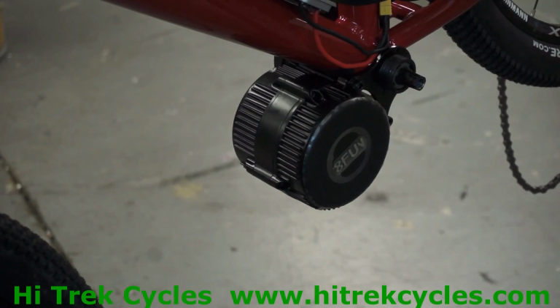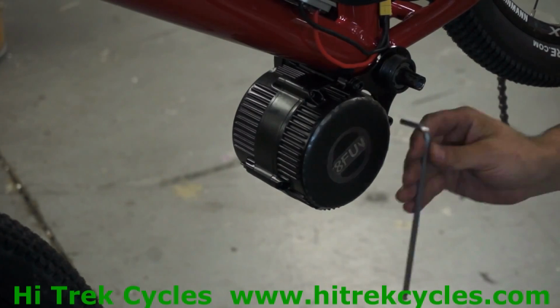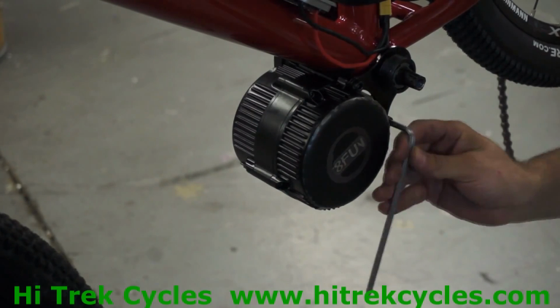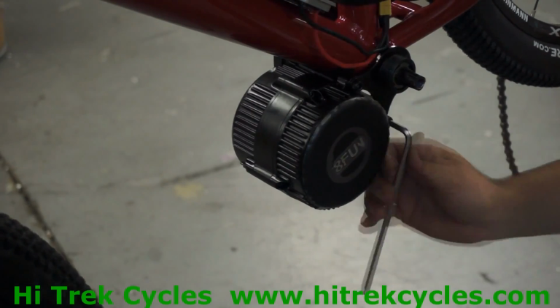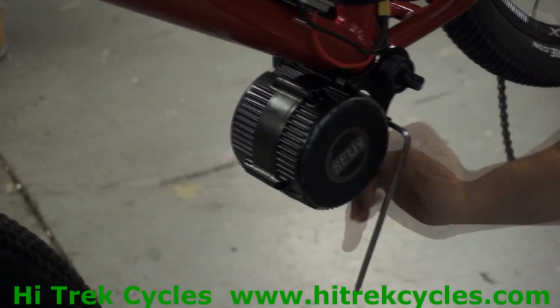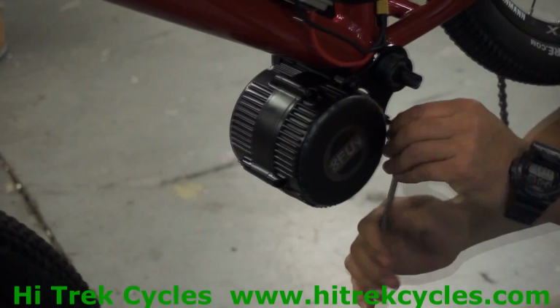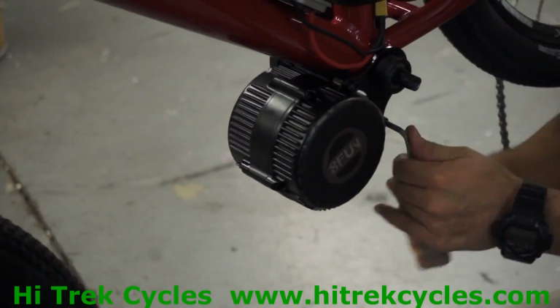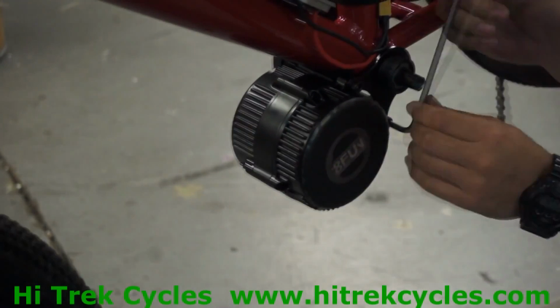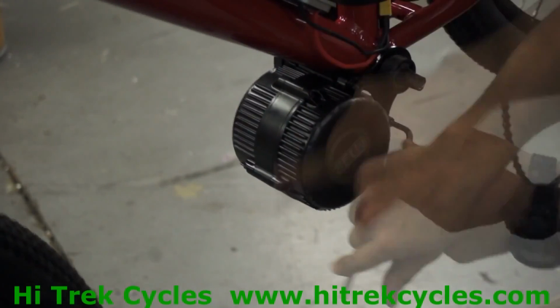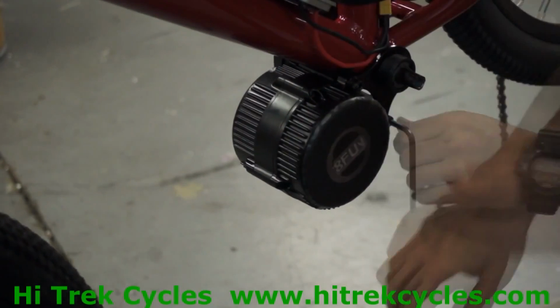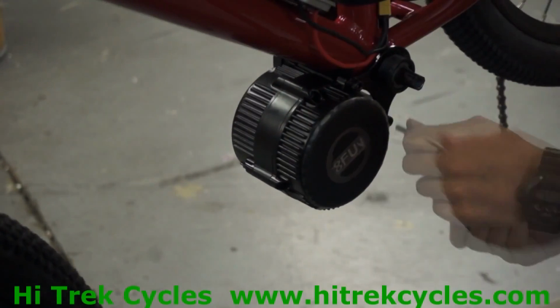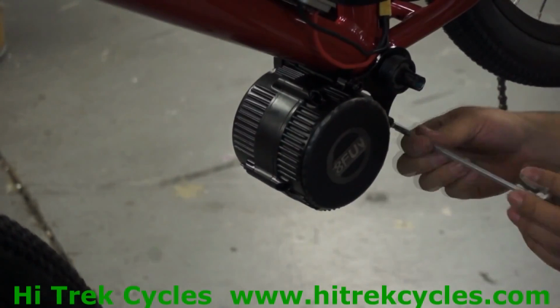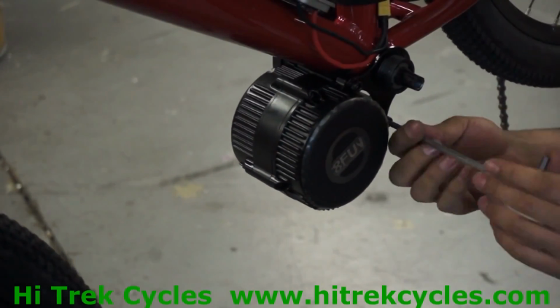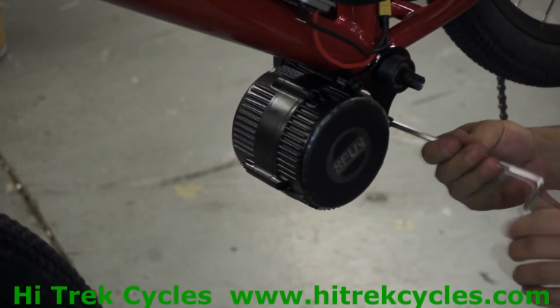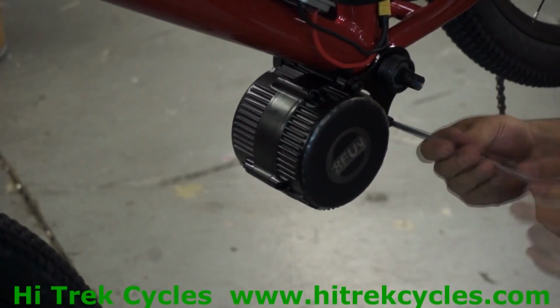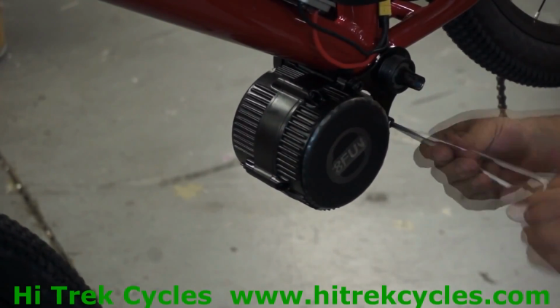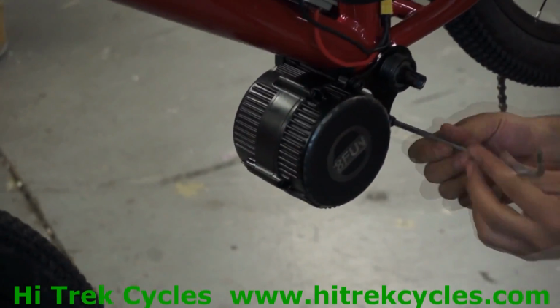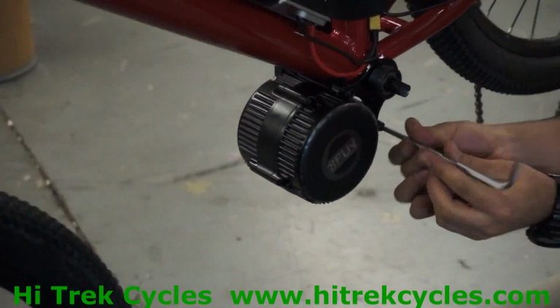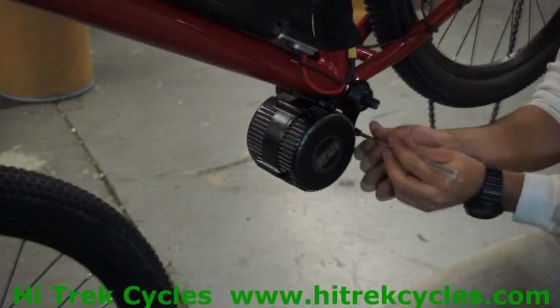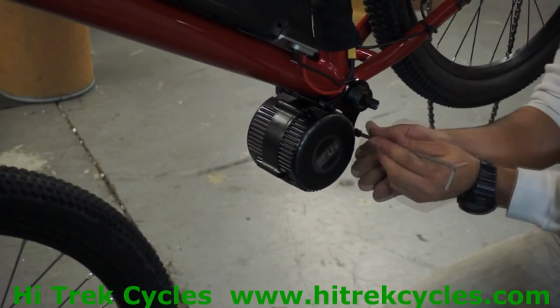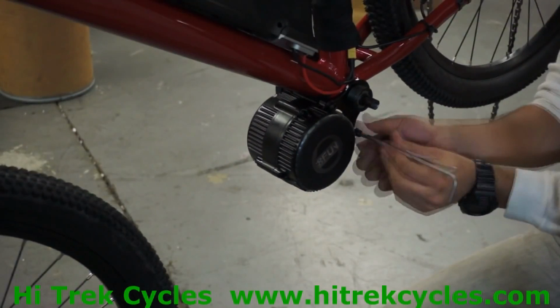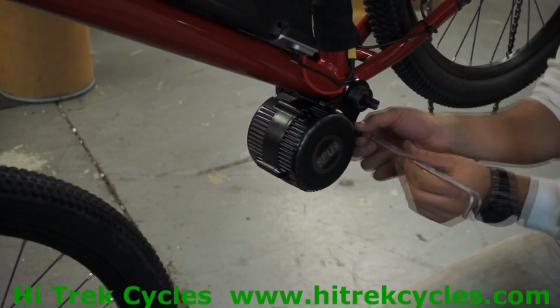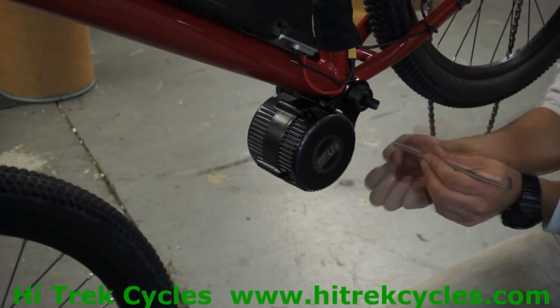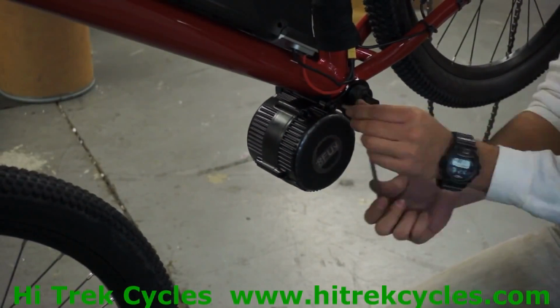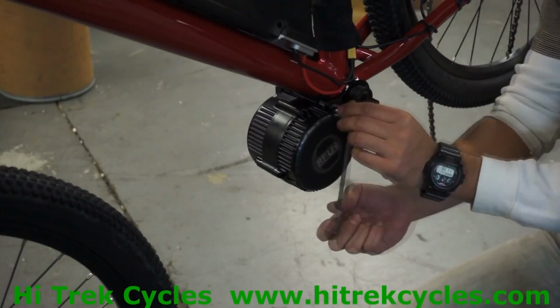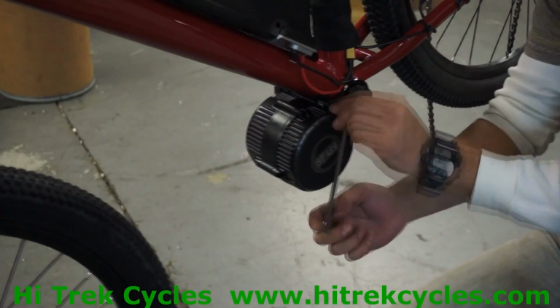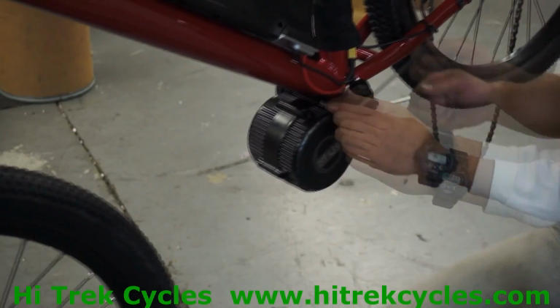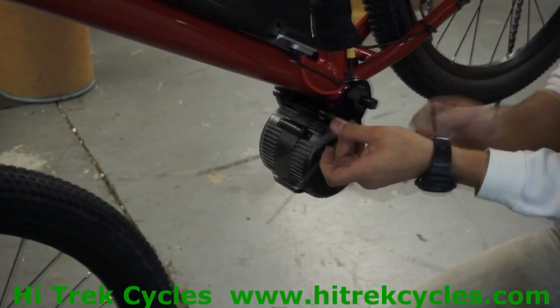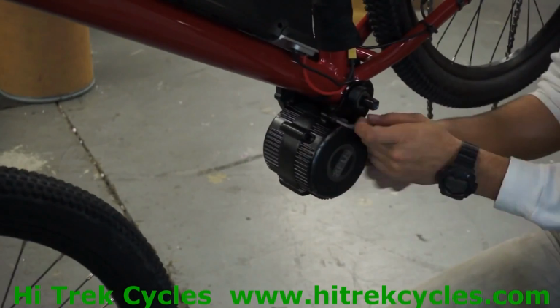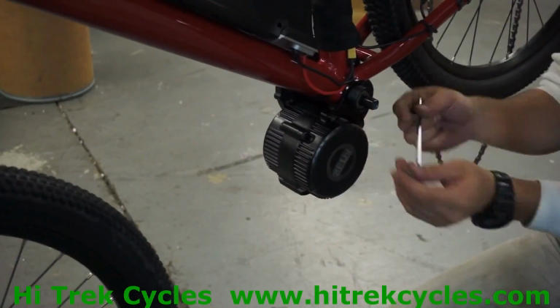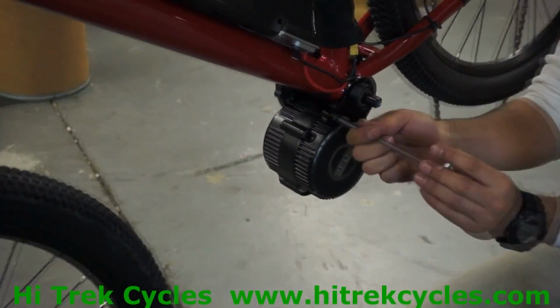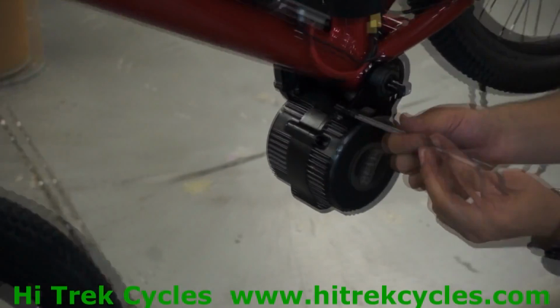Next, take your 5 millimeter Allen wrench and loosen the screws that hold in the left side plate and remove it.